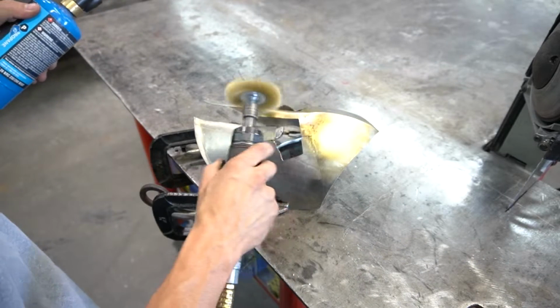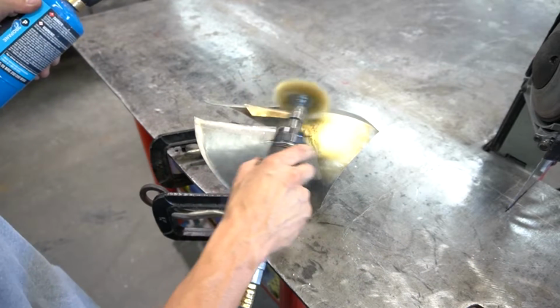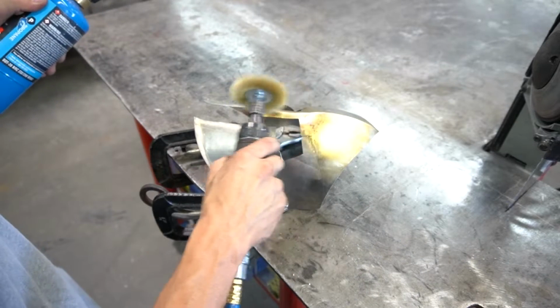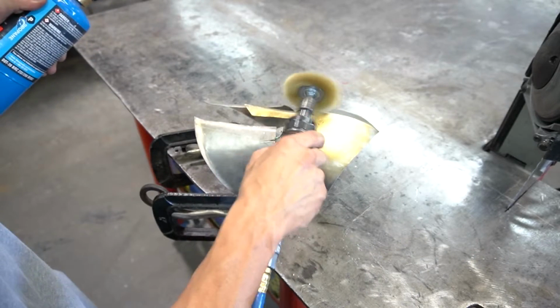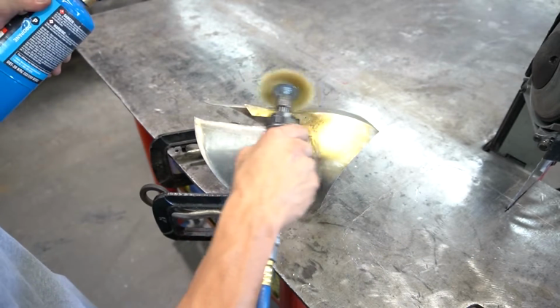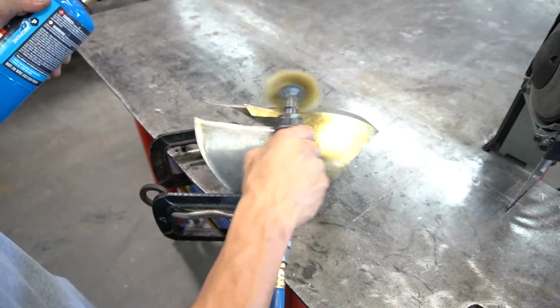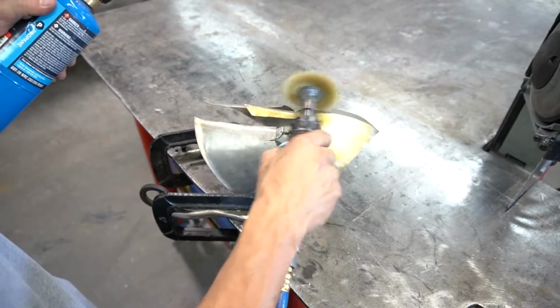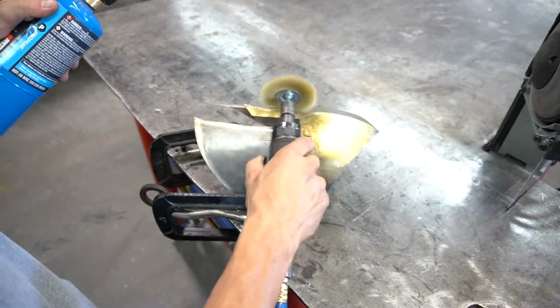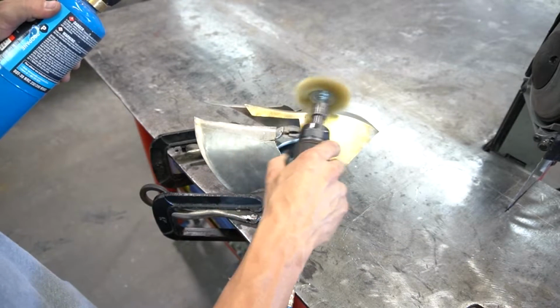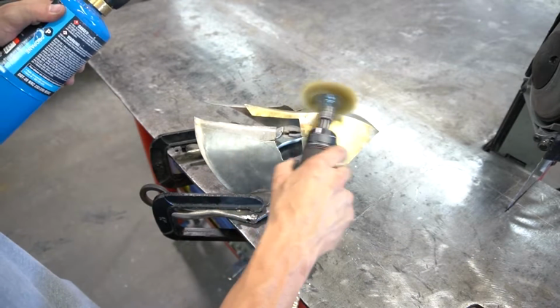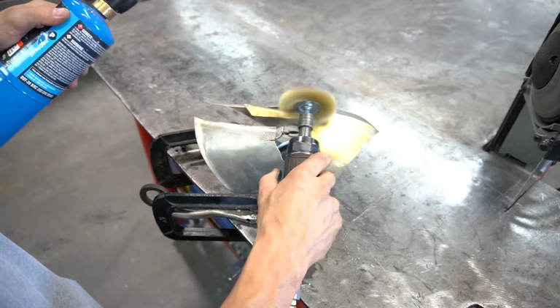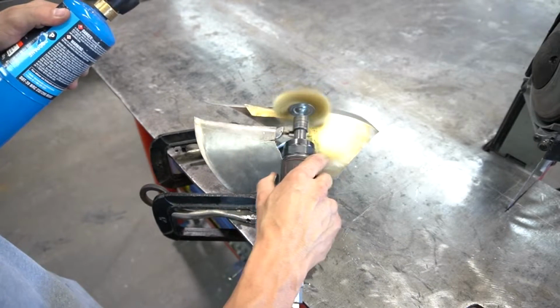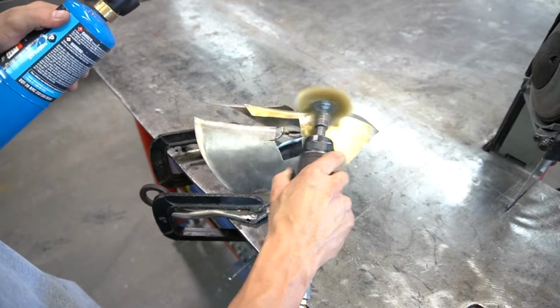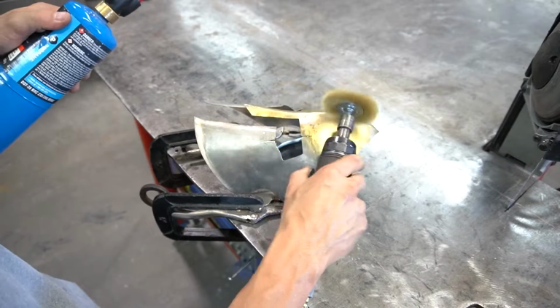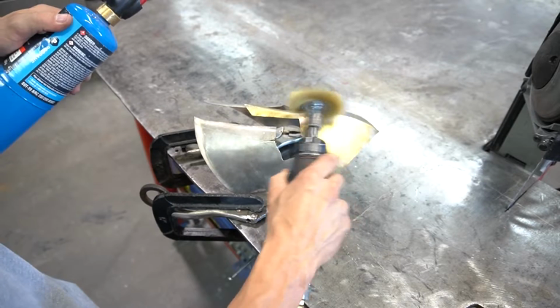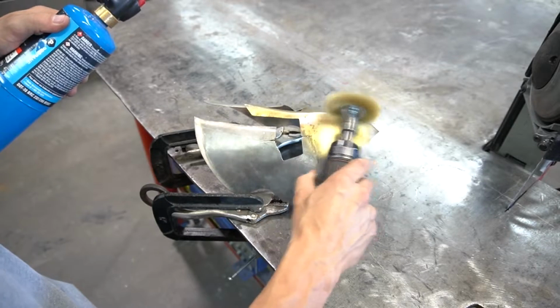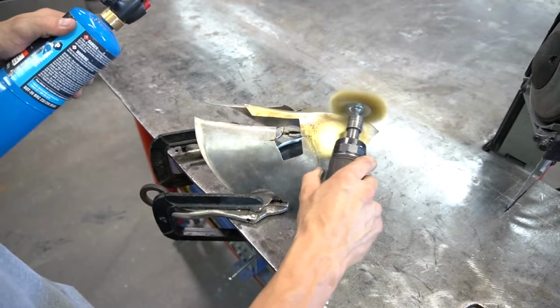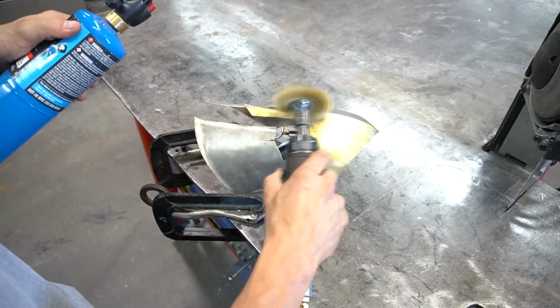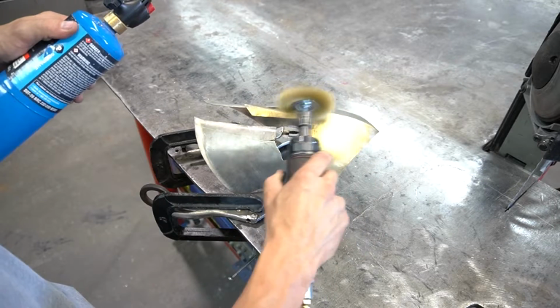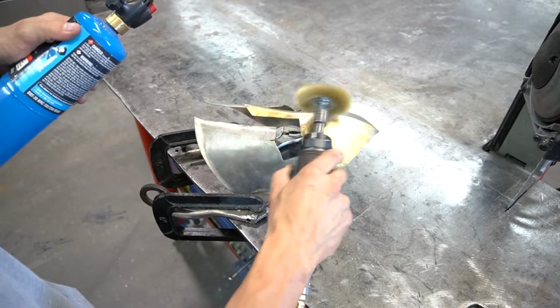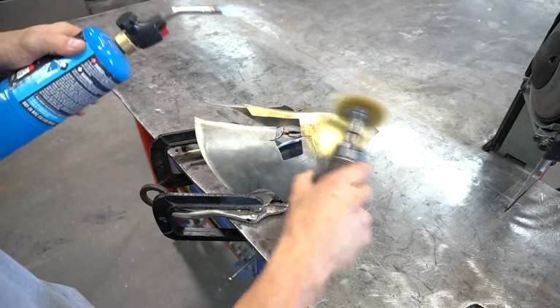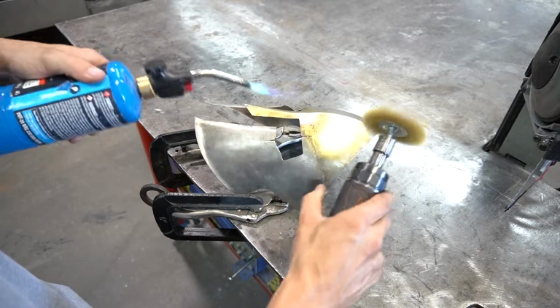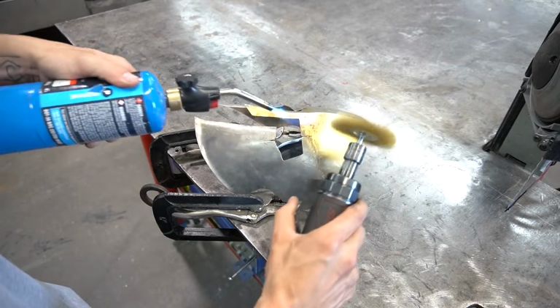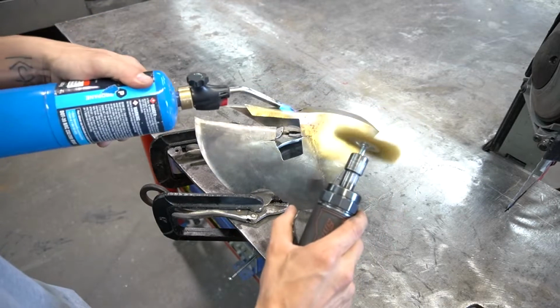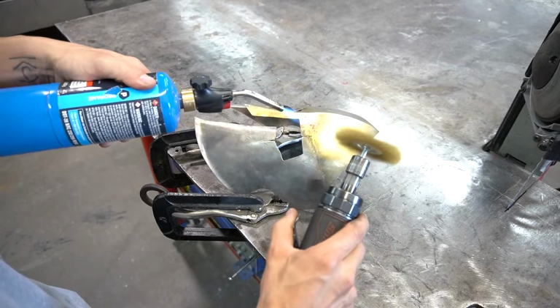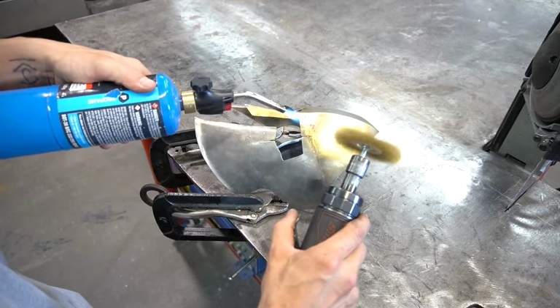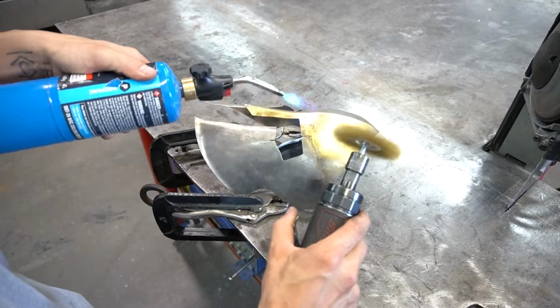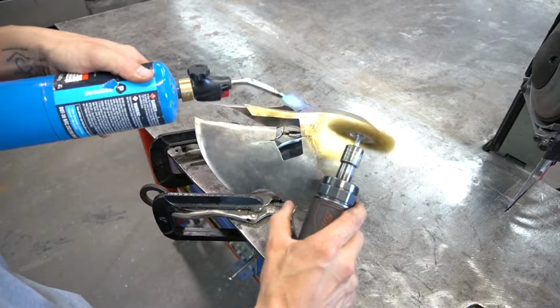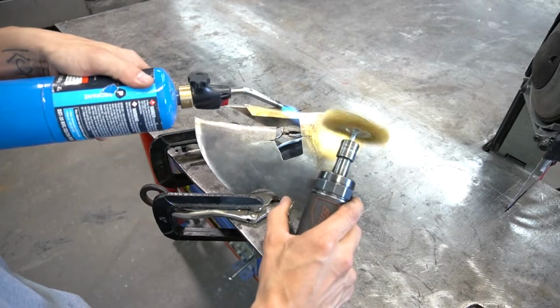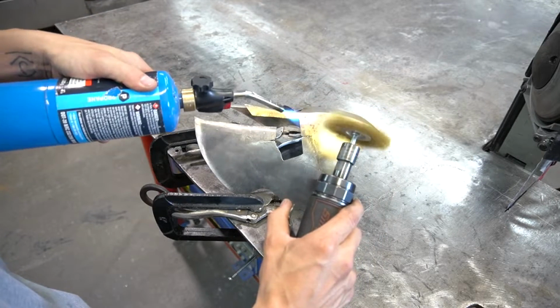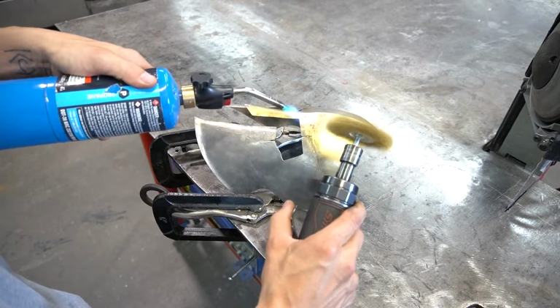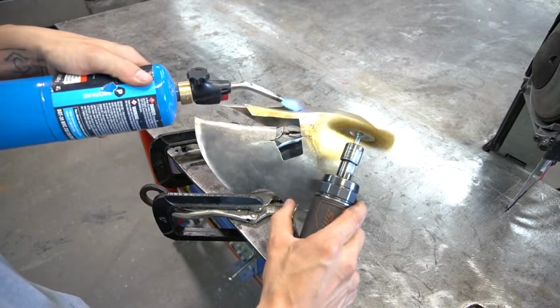When you do this you want a pure brass wire brush. I believe I got this one off of Amazon.